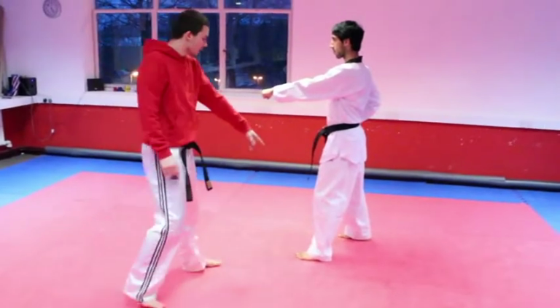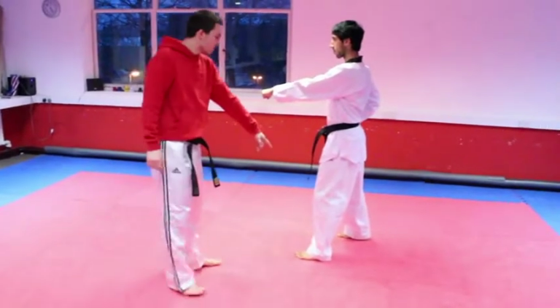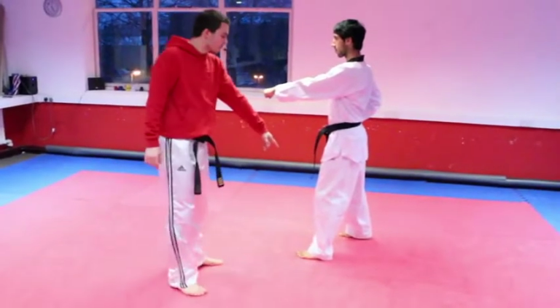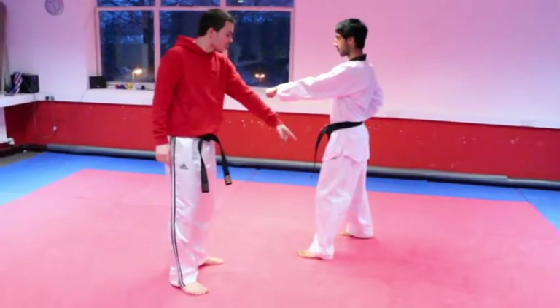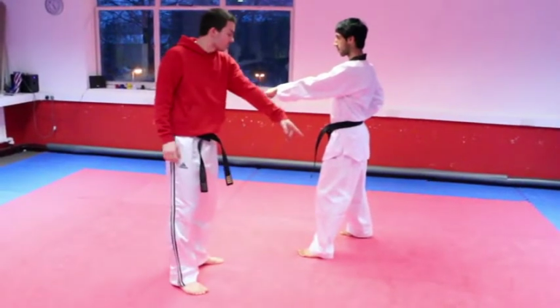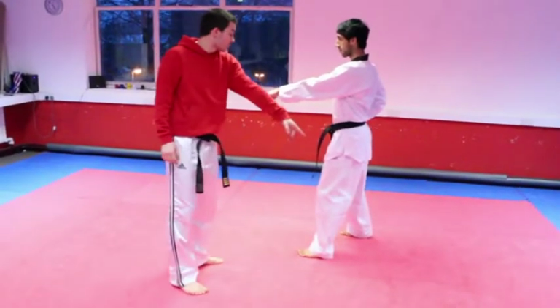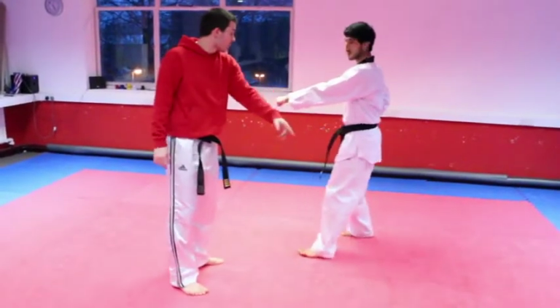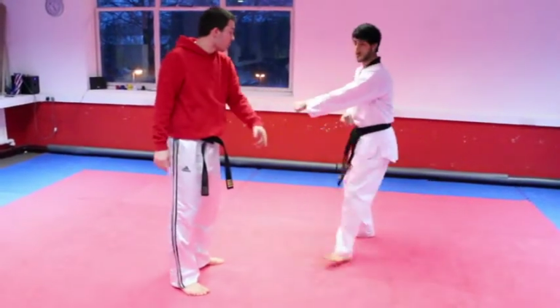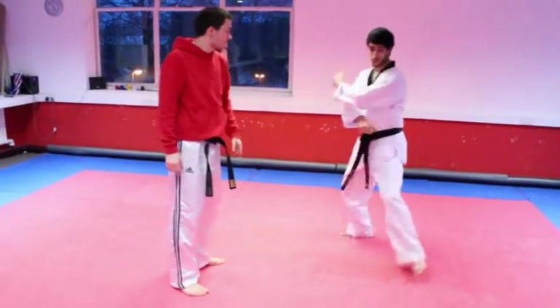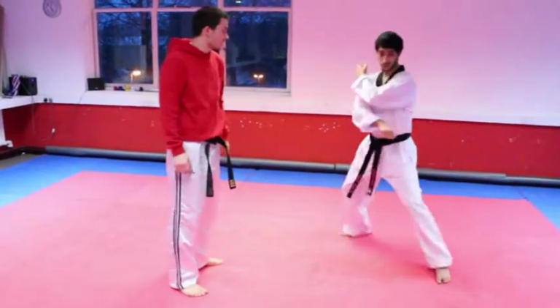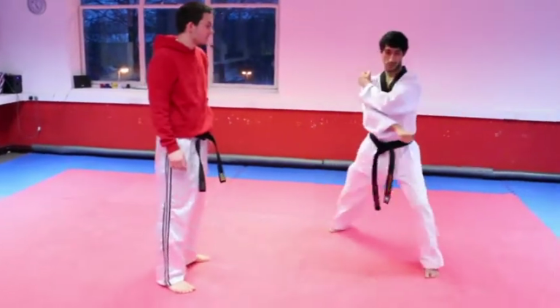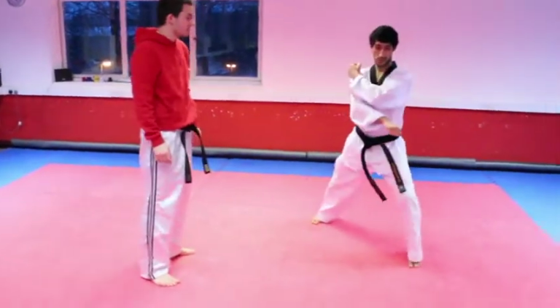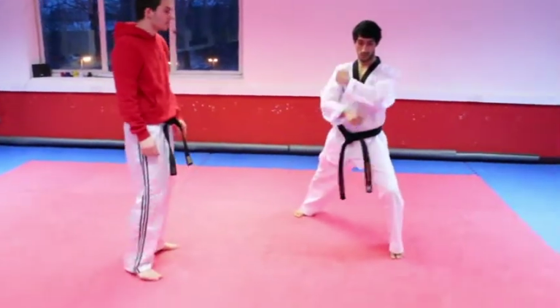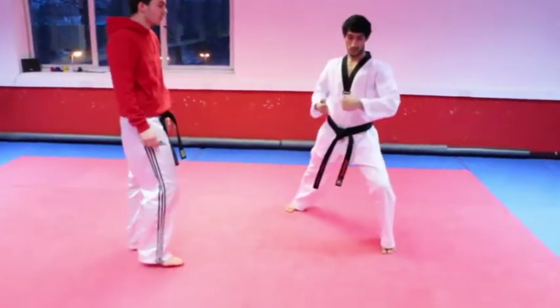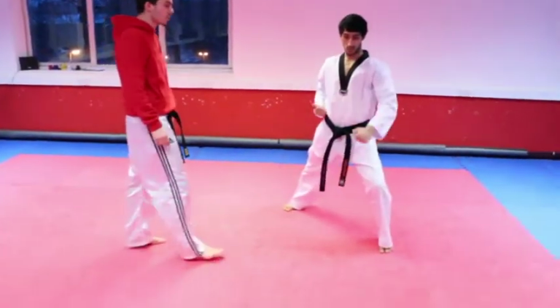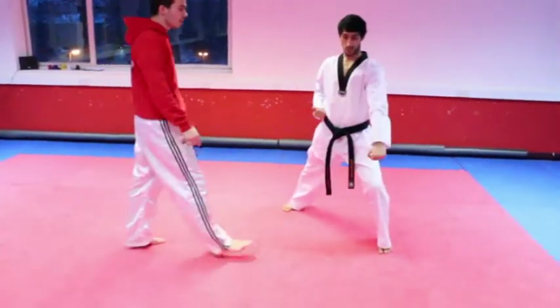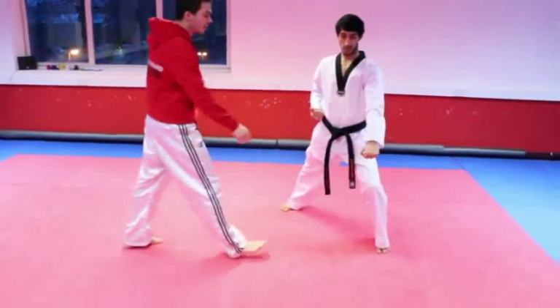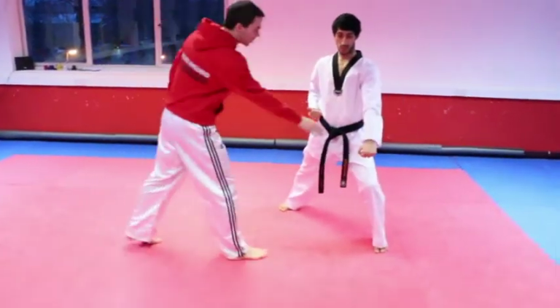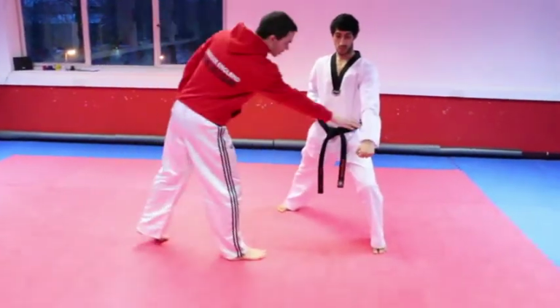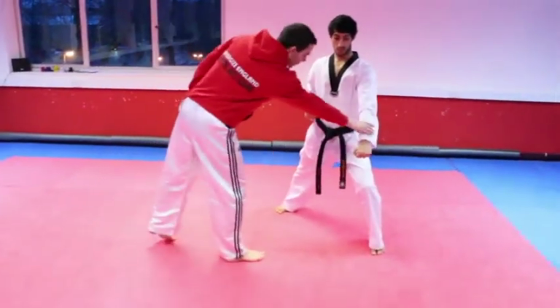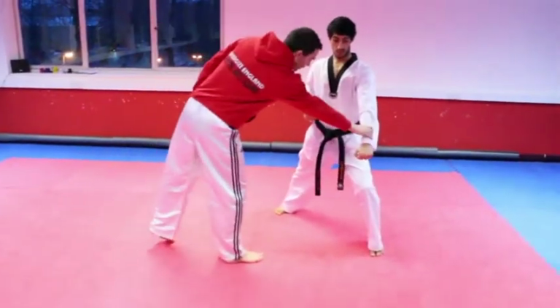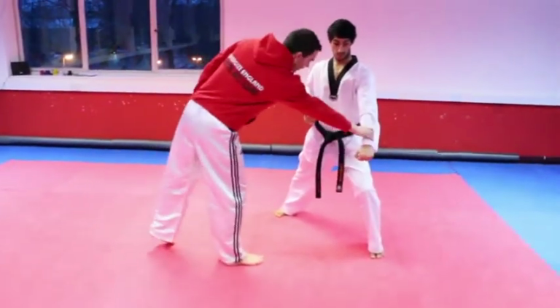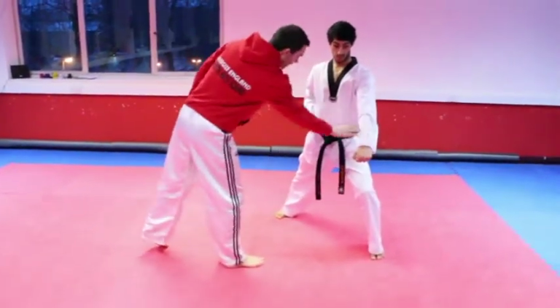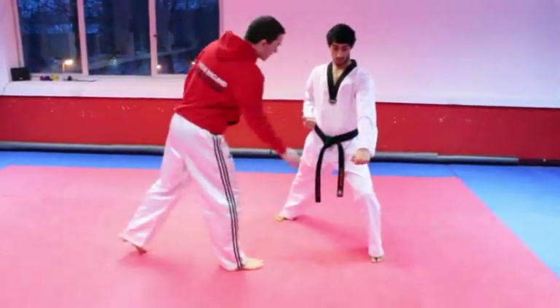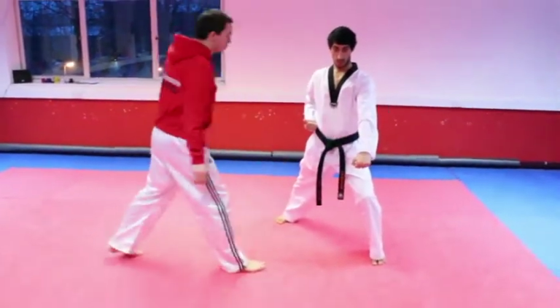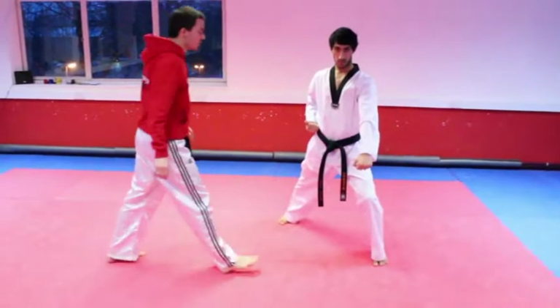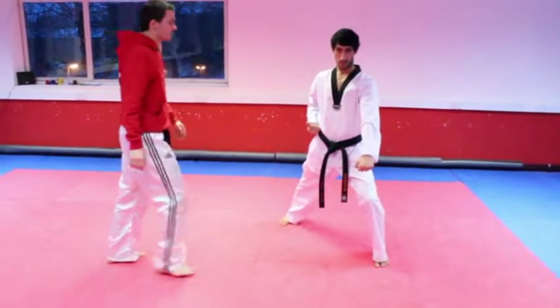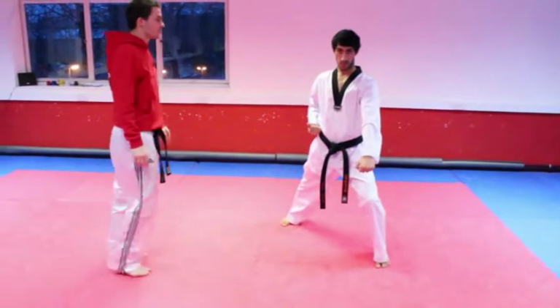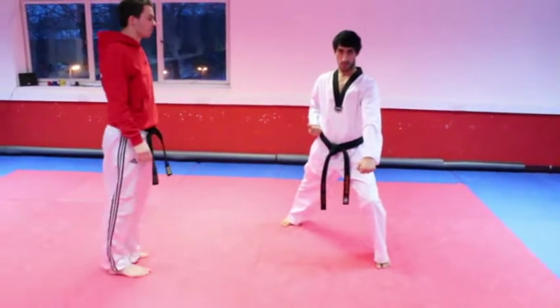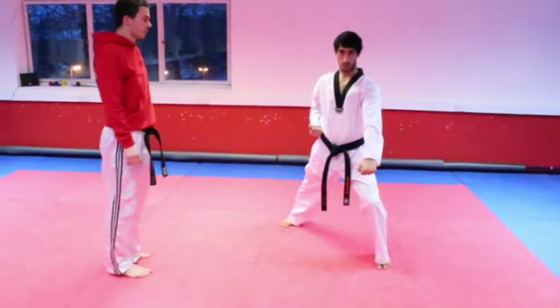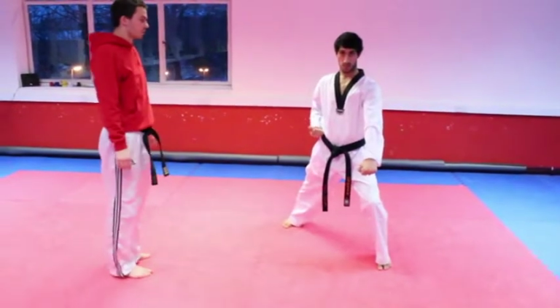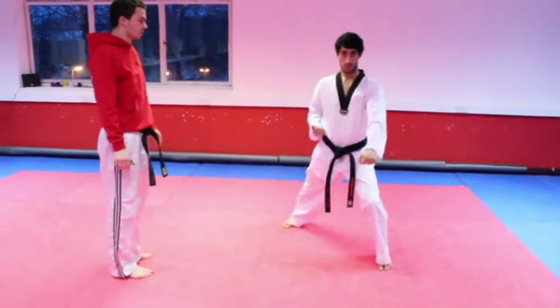Left leg moves forward into the long walking stance, low block — got to go with the lead leg — straight reverse punch.